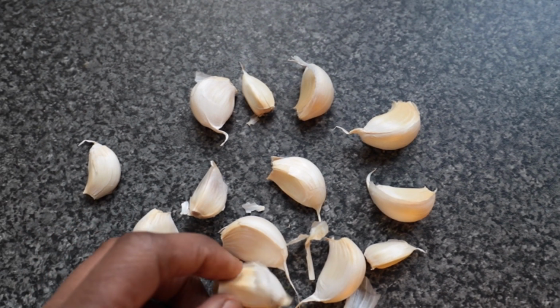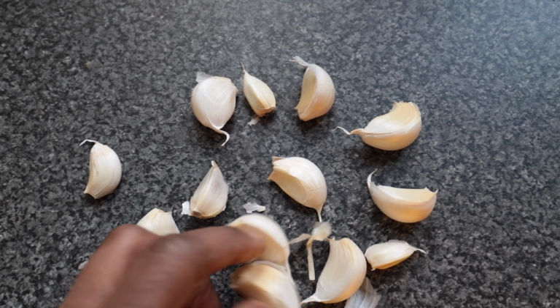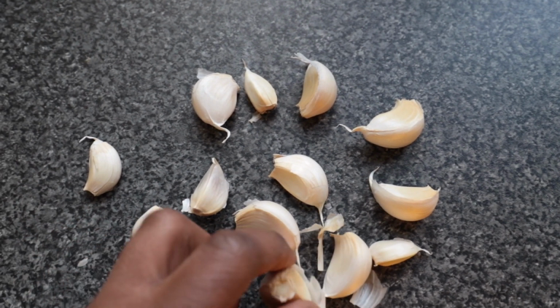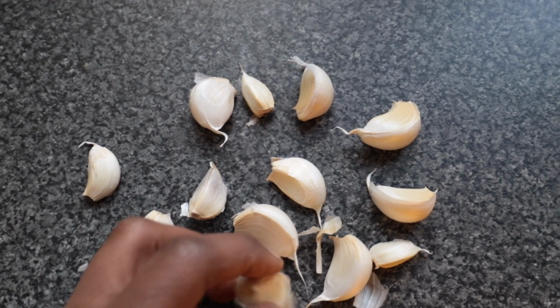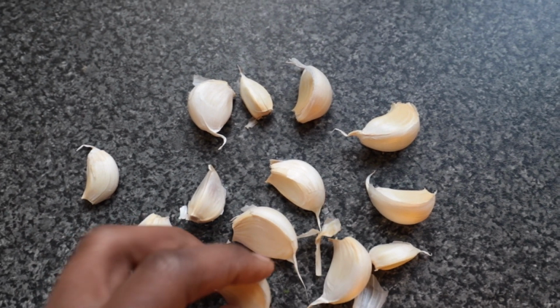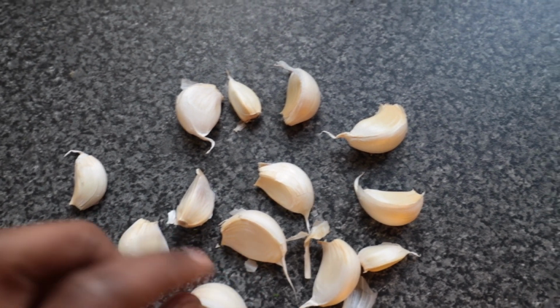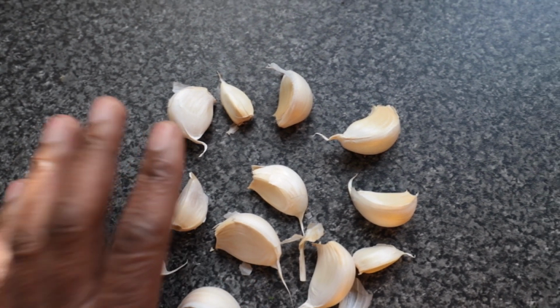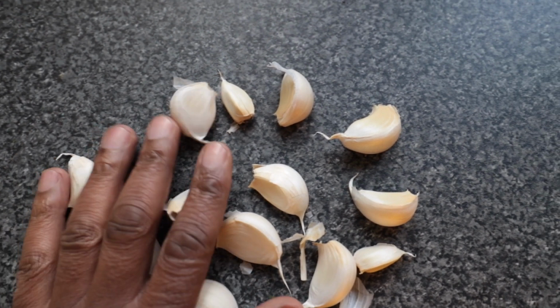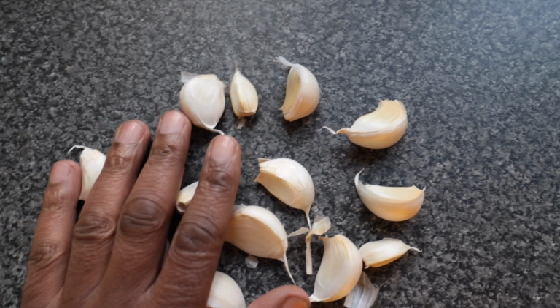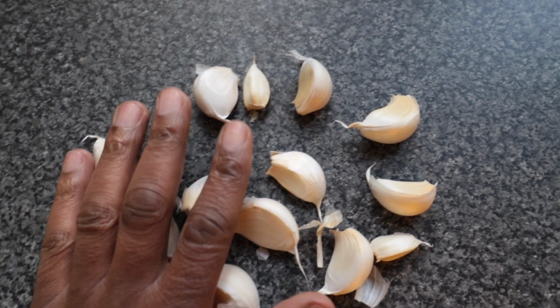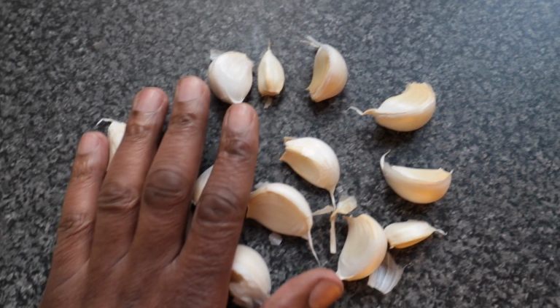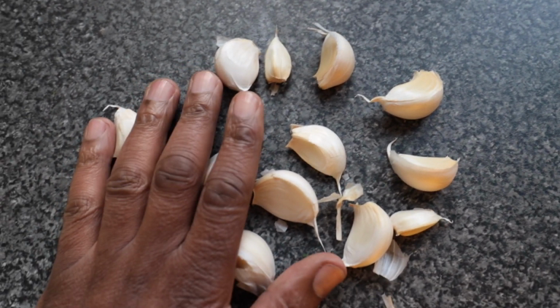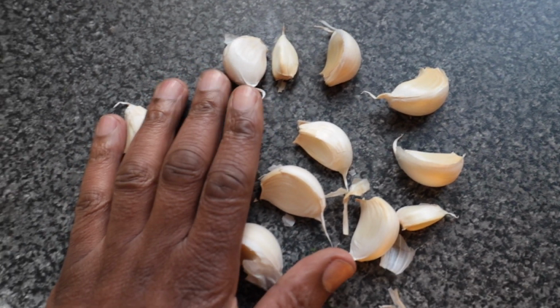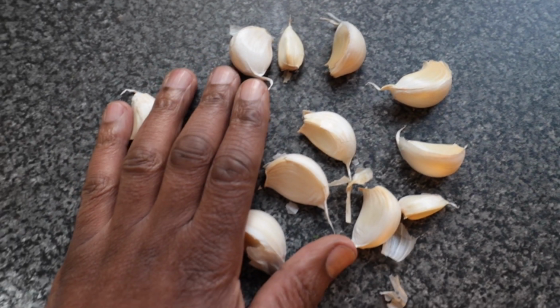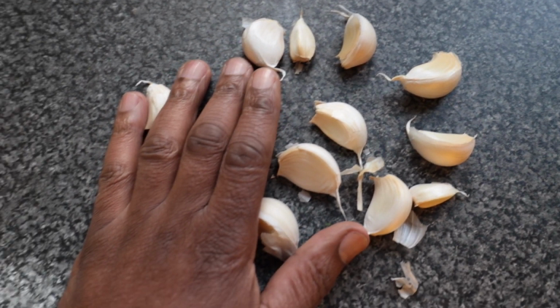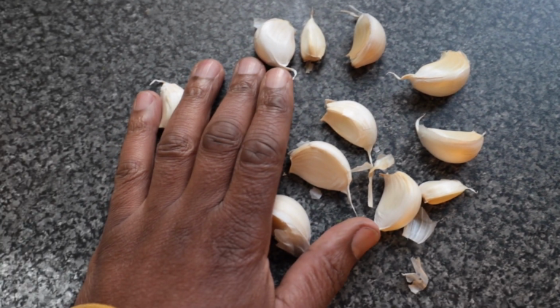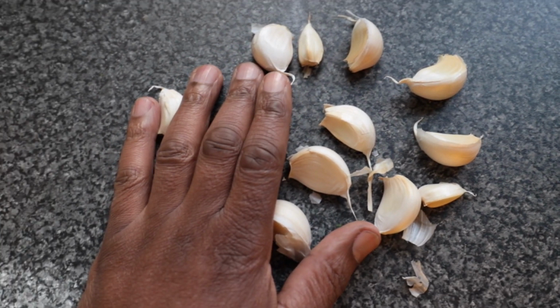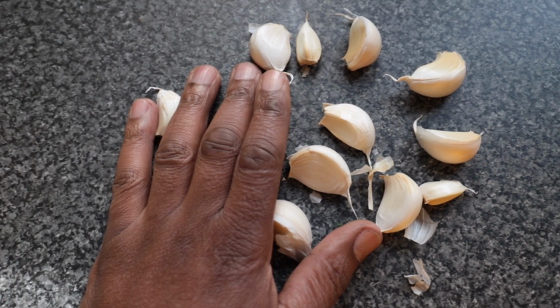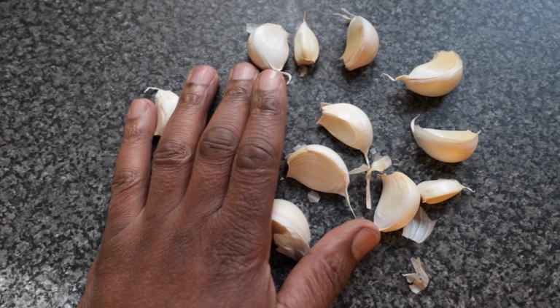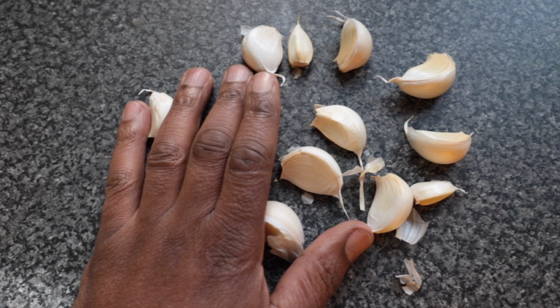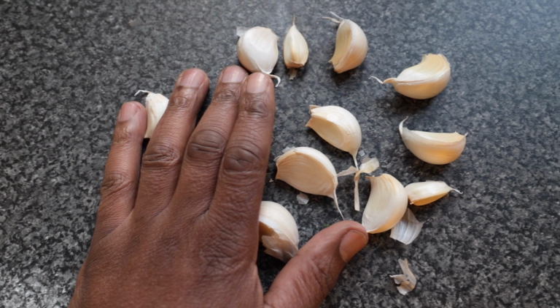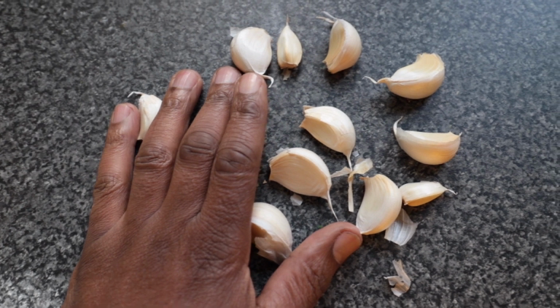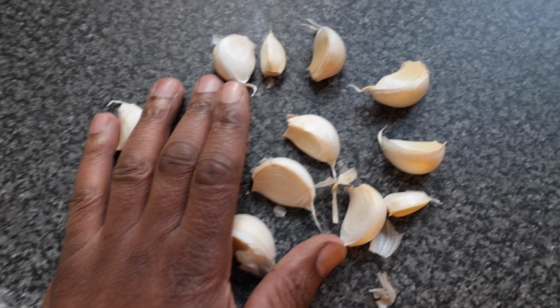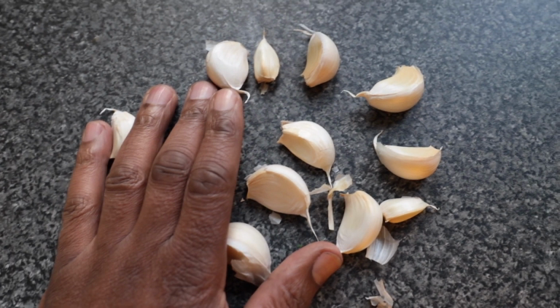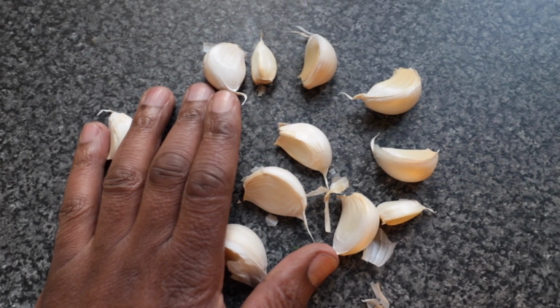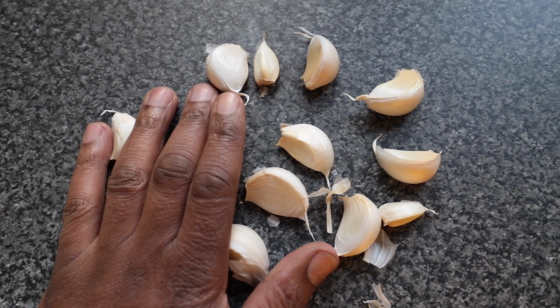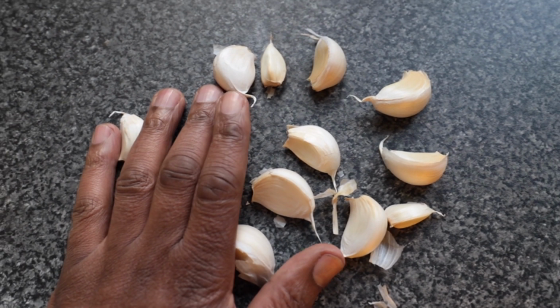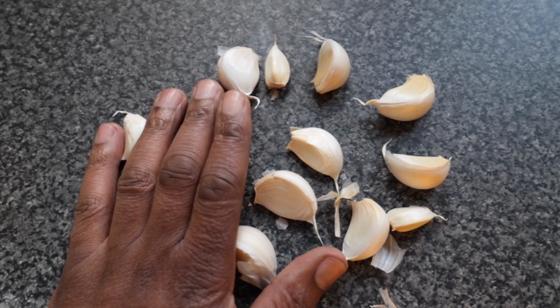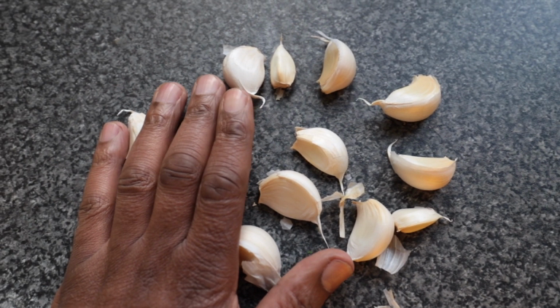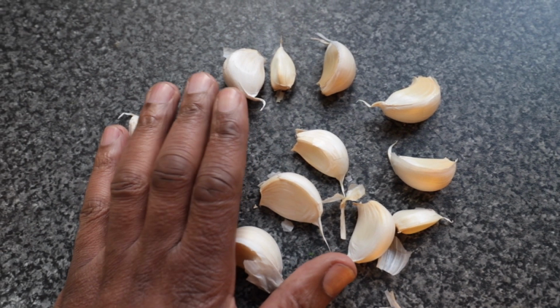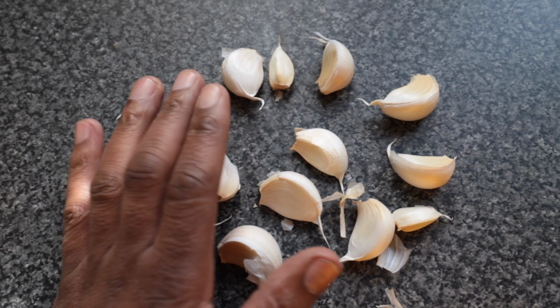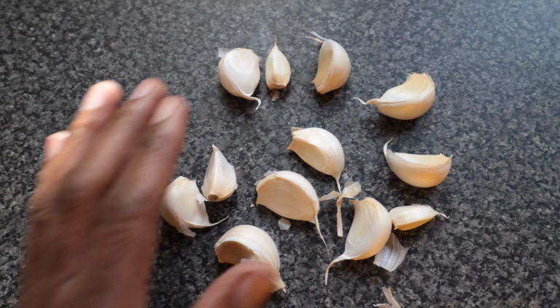Get a garlic, separate them up and you're going to put them in the soil. It's all good.